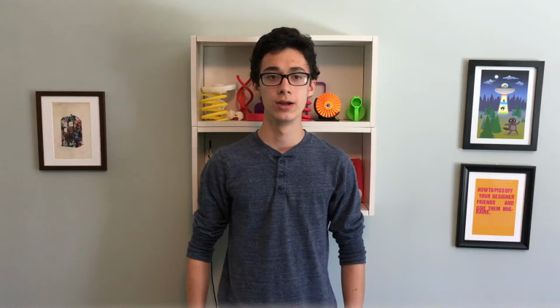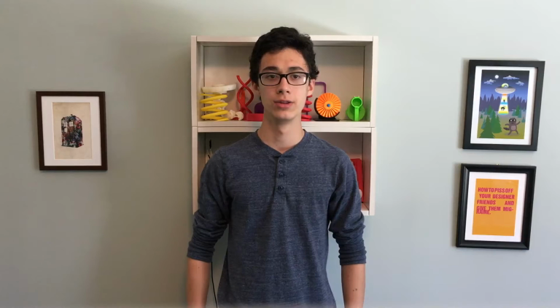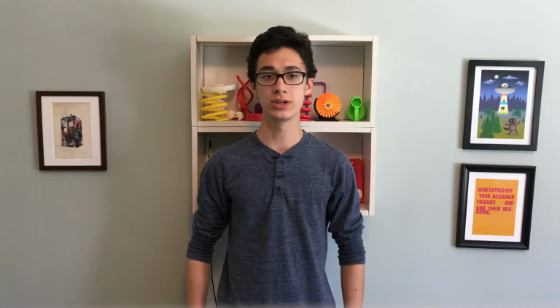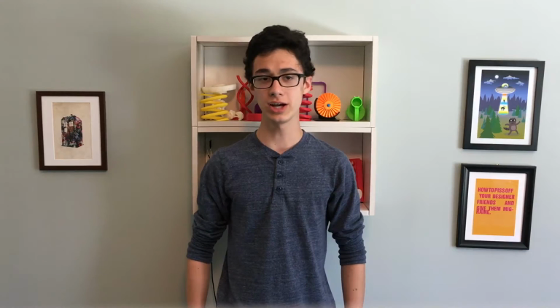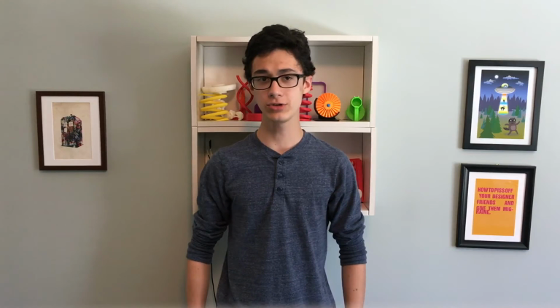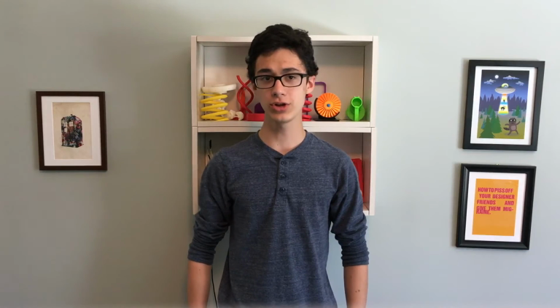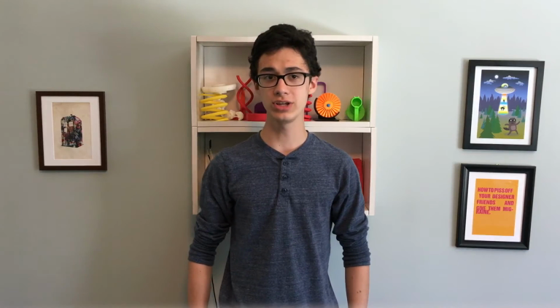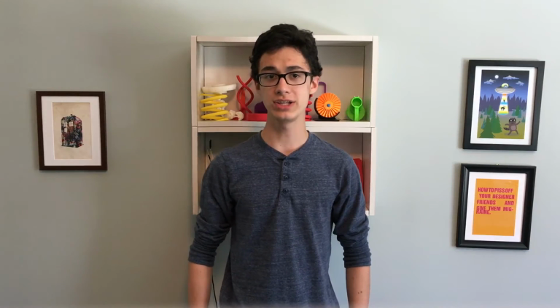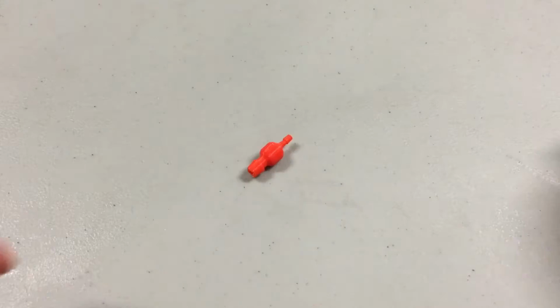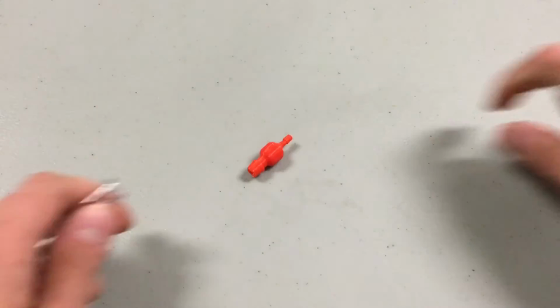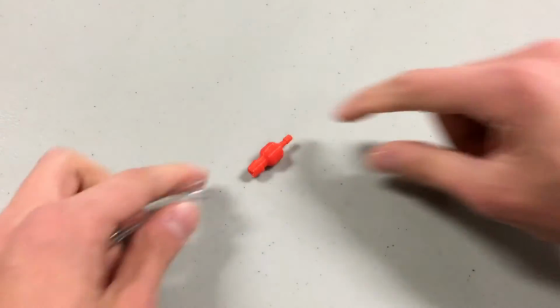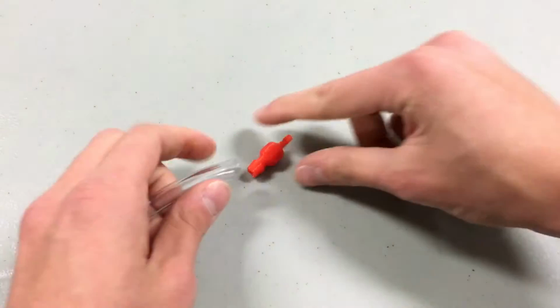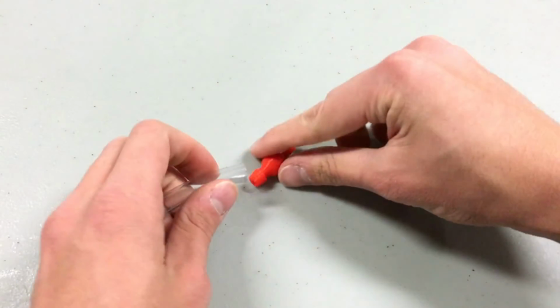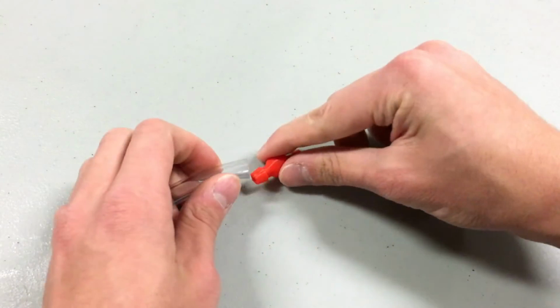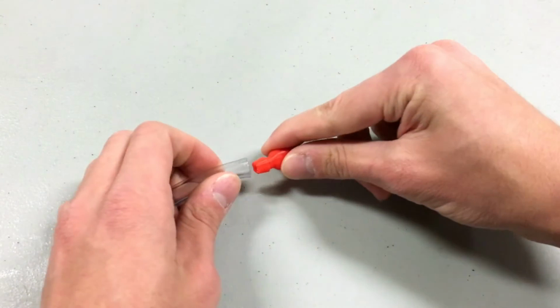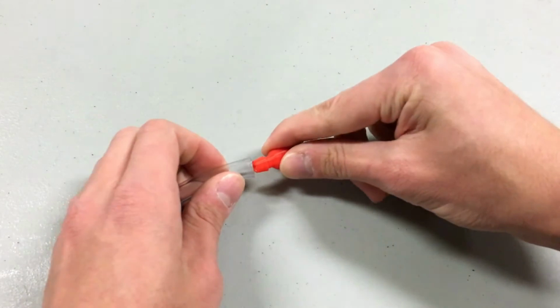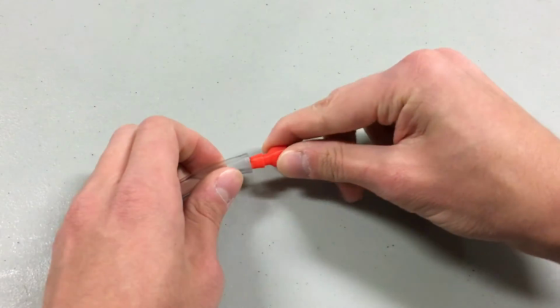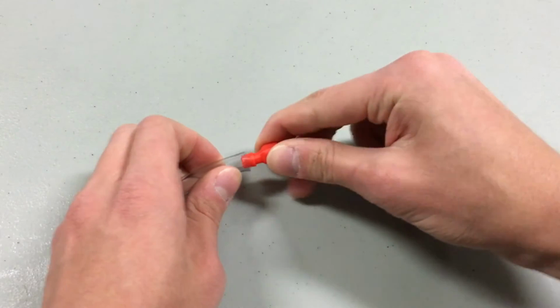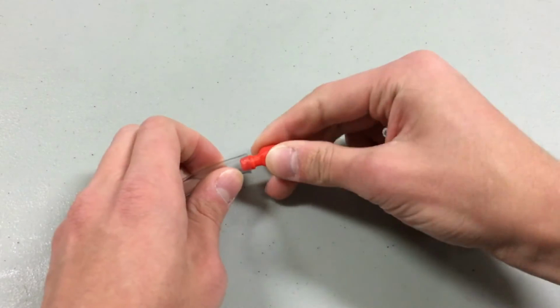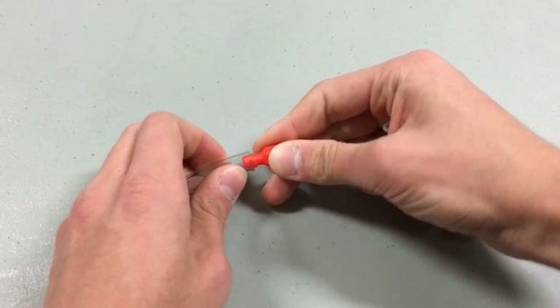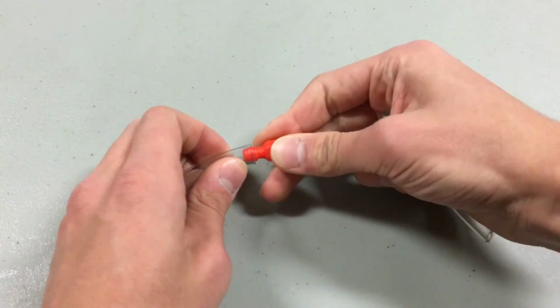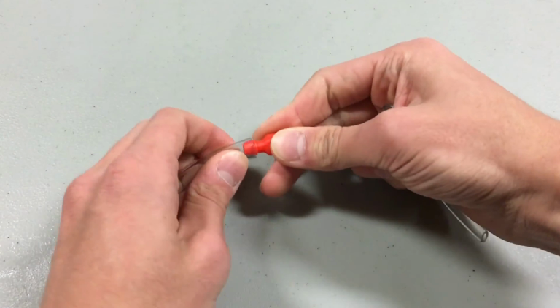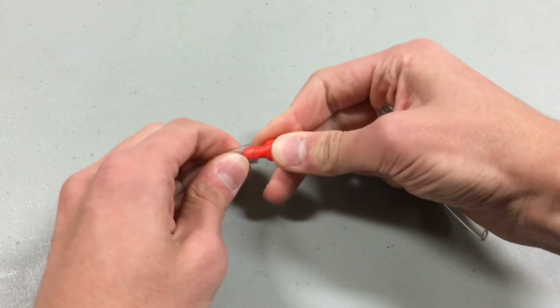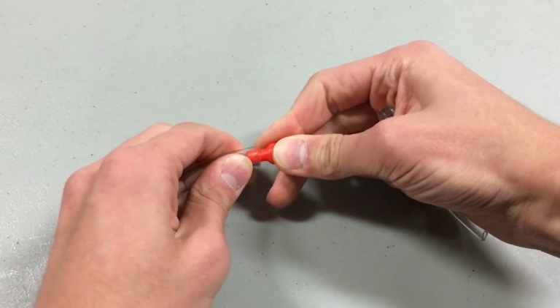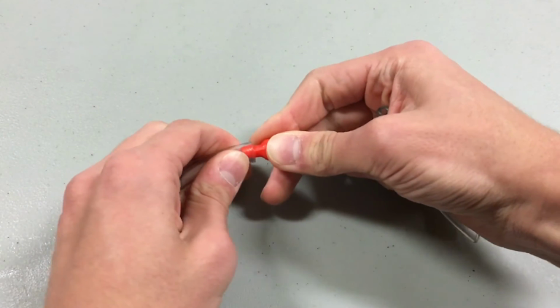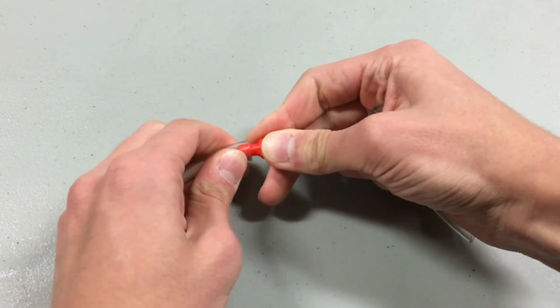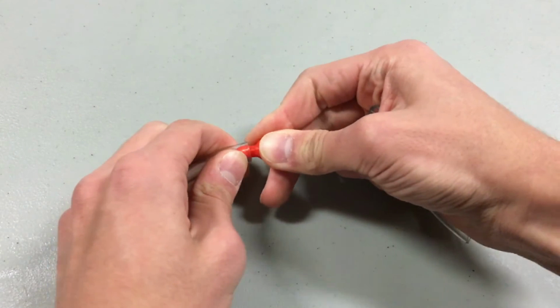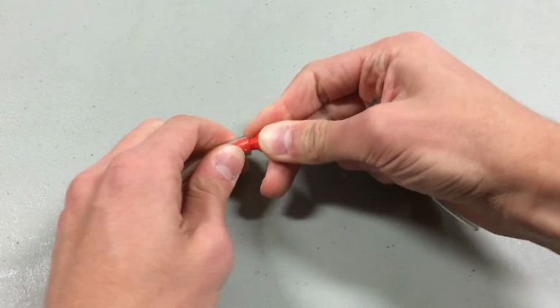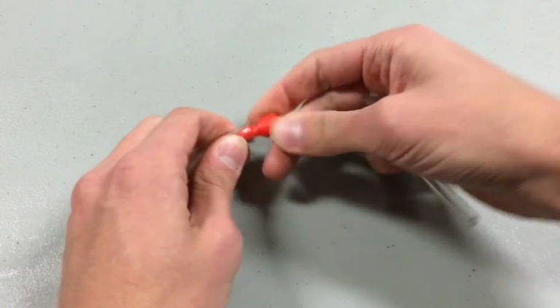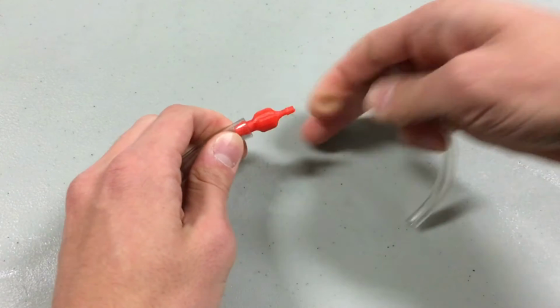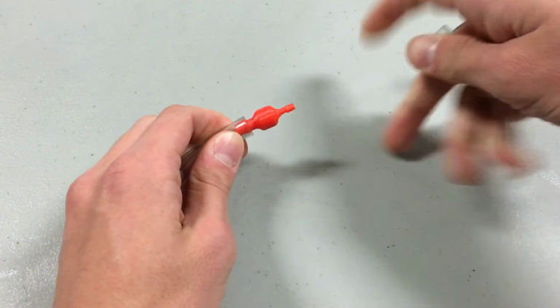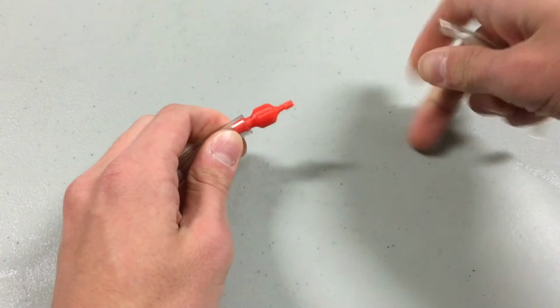The connectors on the adapters are barbed, making it super easy to connect and disconnect tubing.